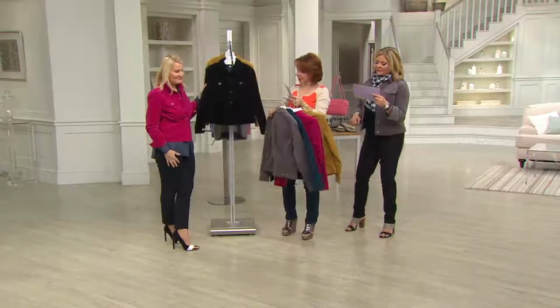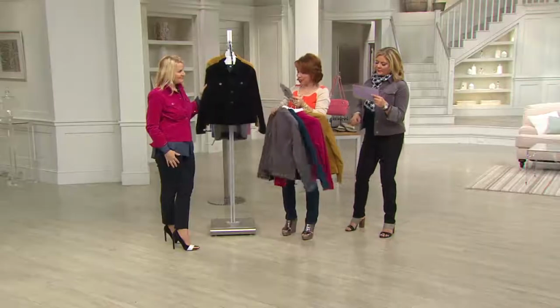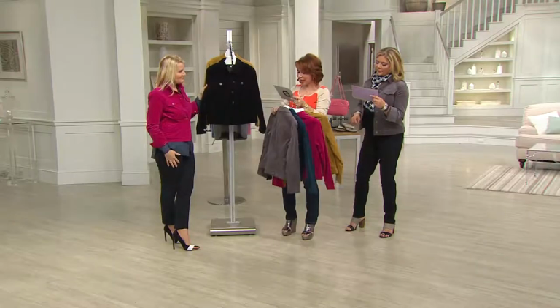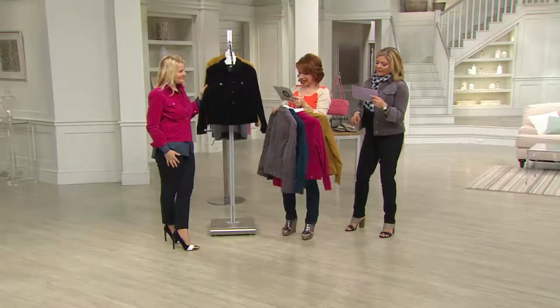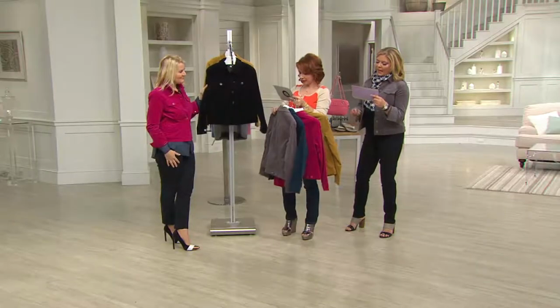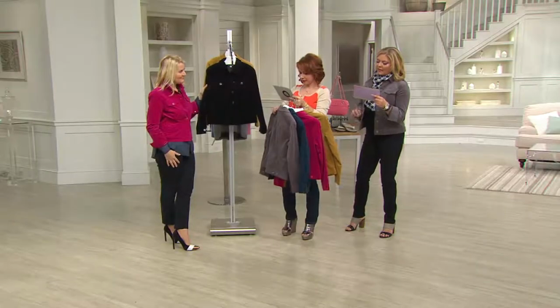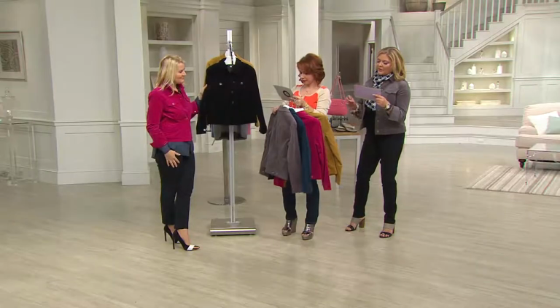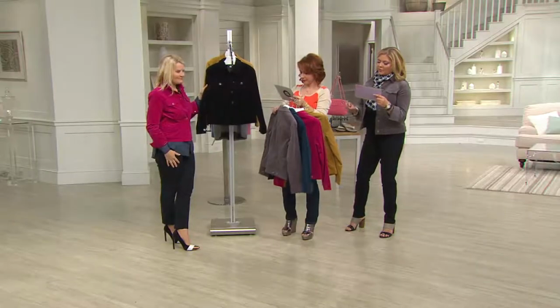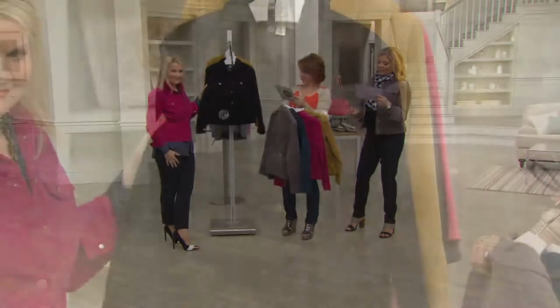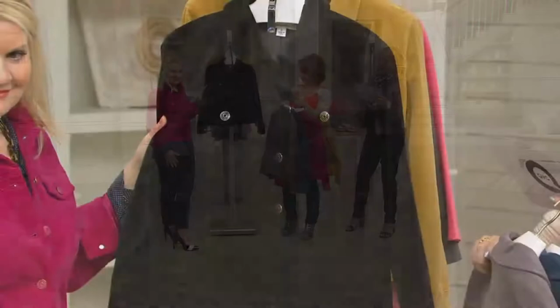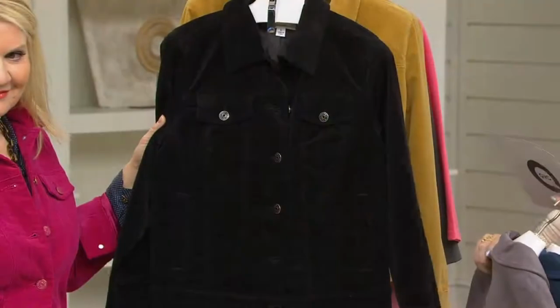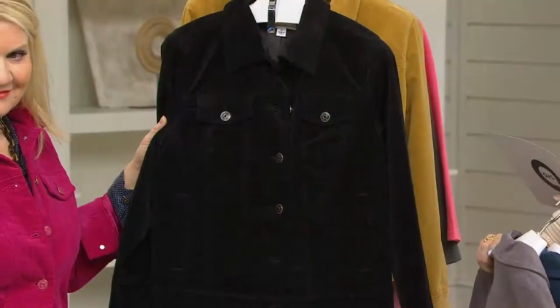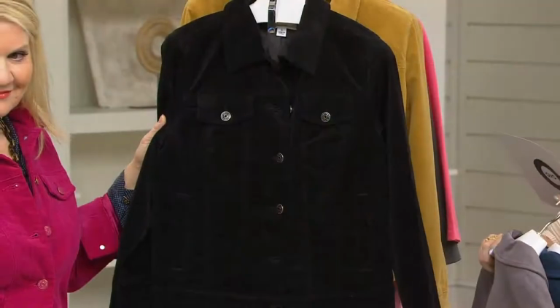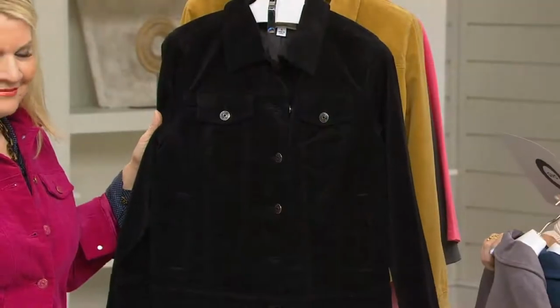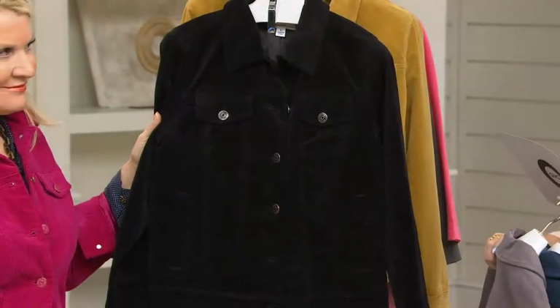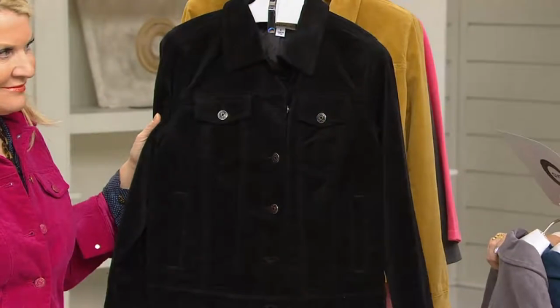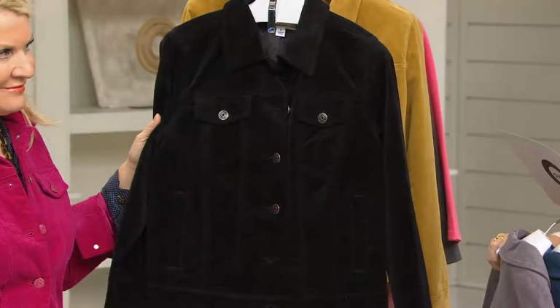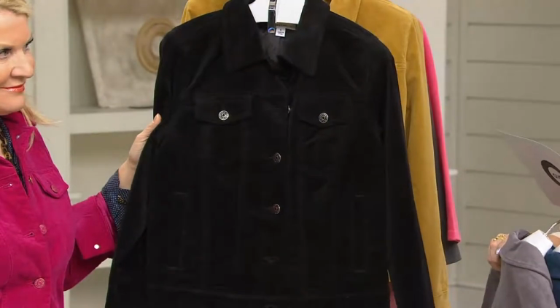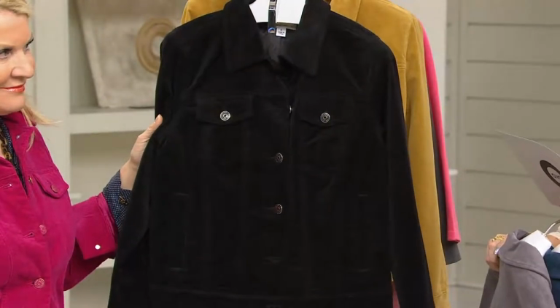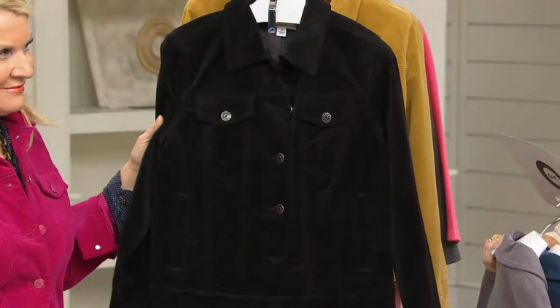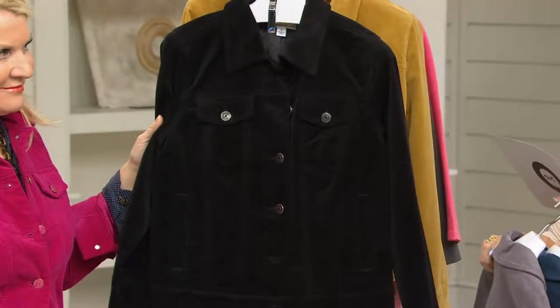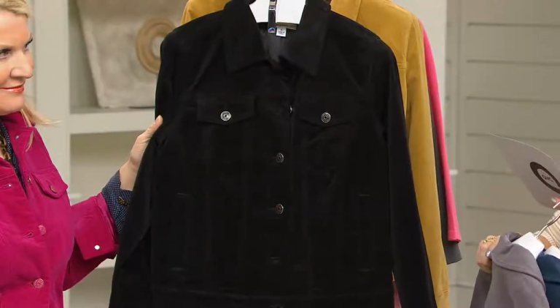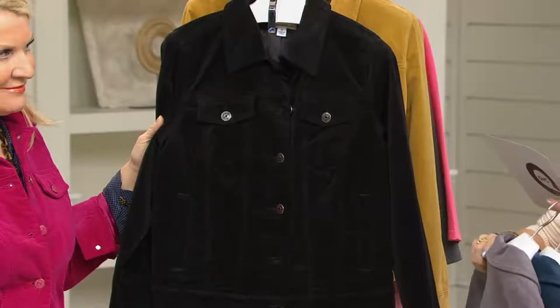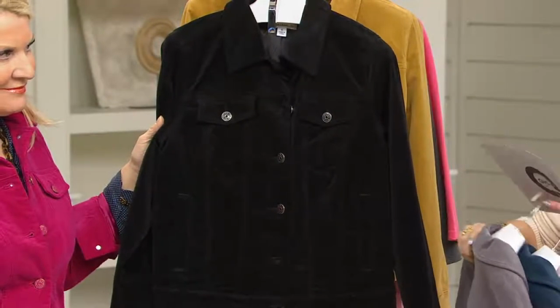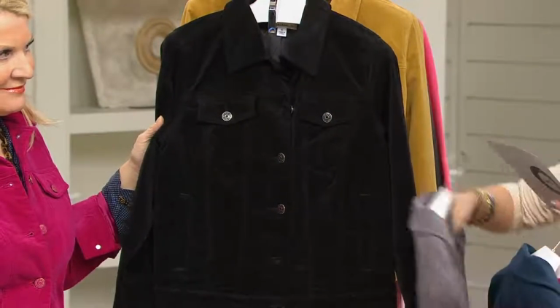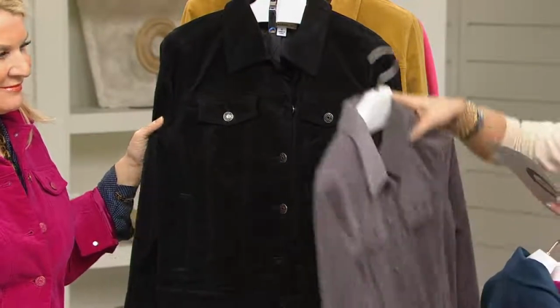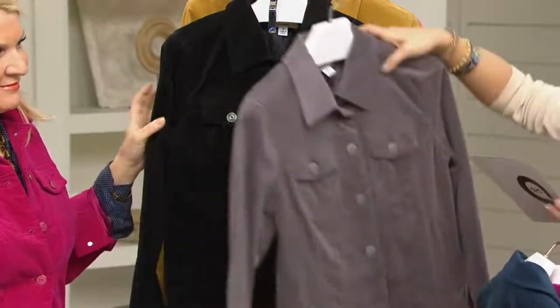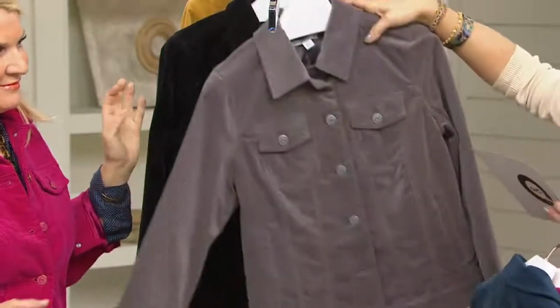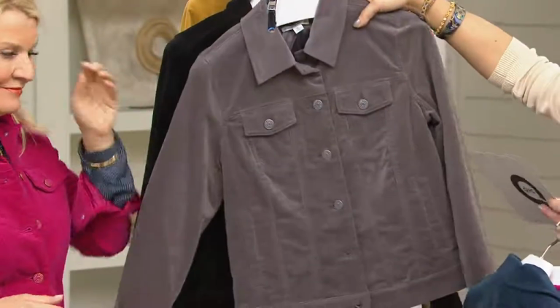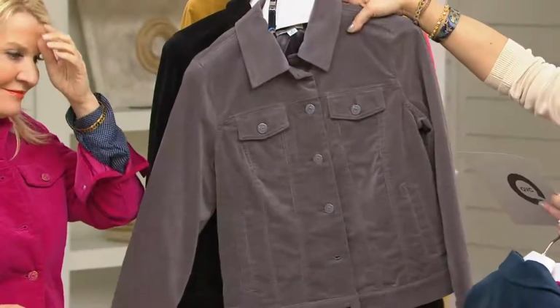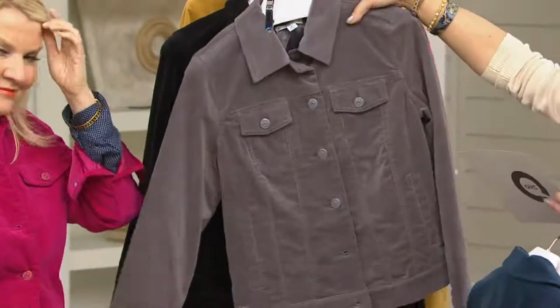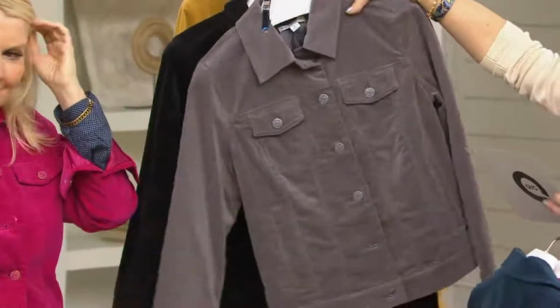And we have the black. Sizes eight through 22, size 24 is sold out, and size 26 is available. So in black, everything is available except for size 24.